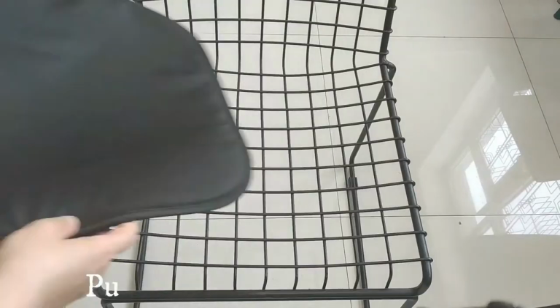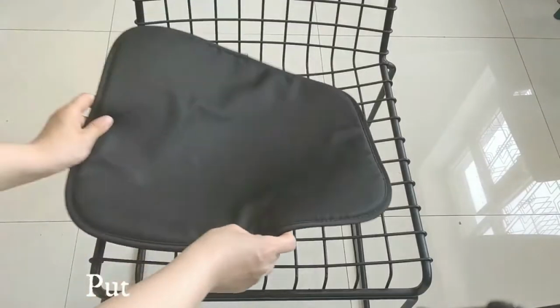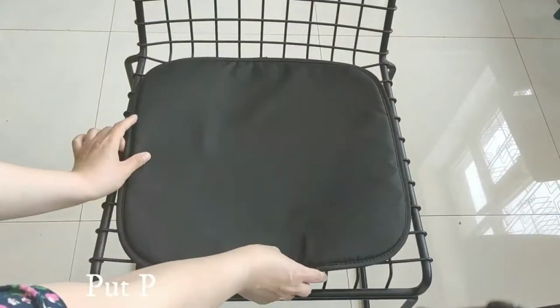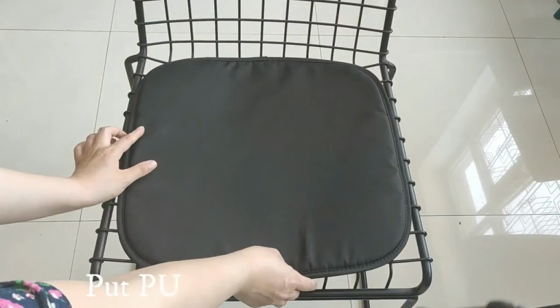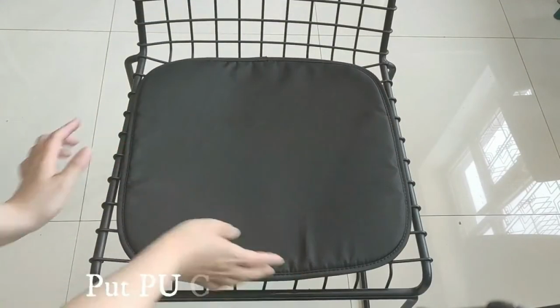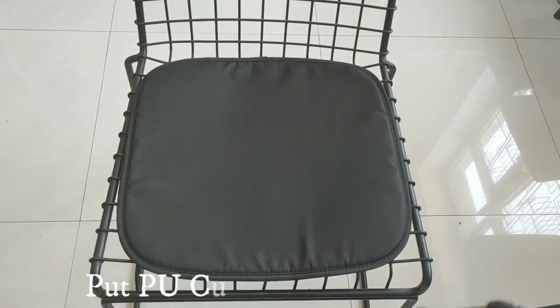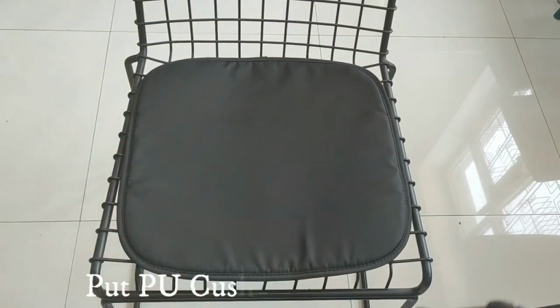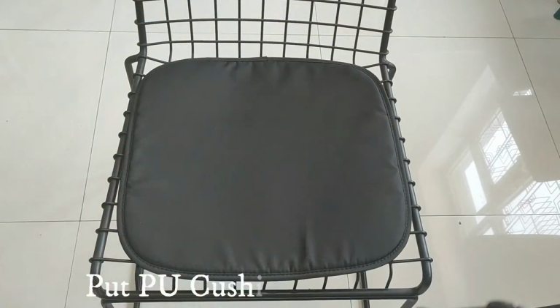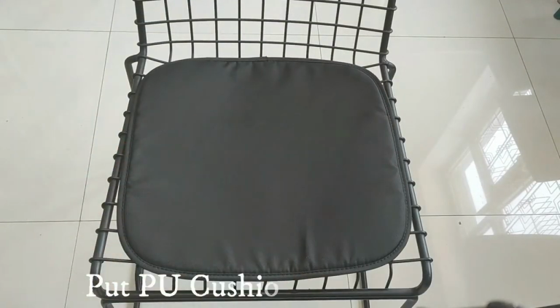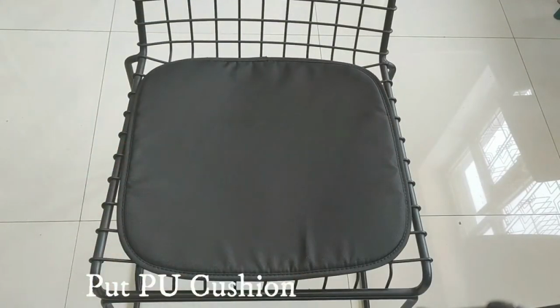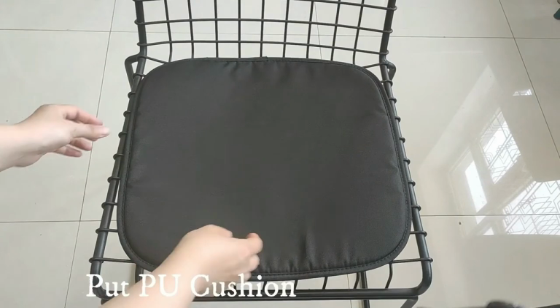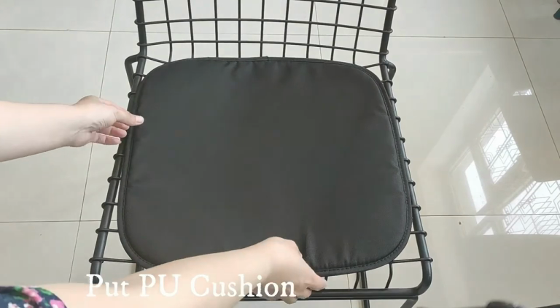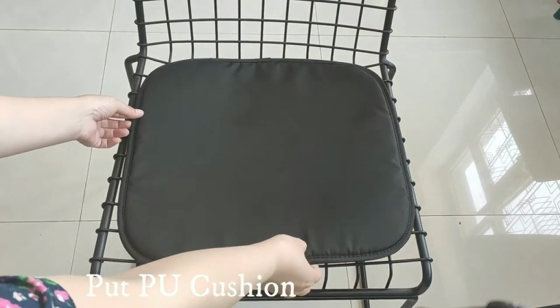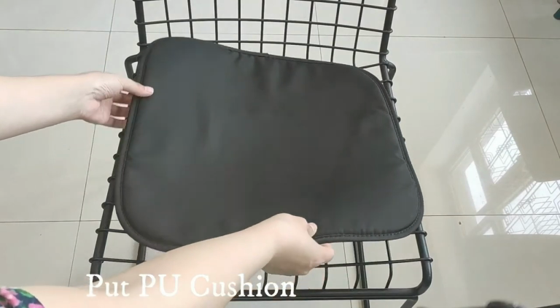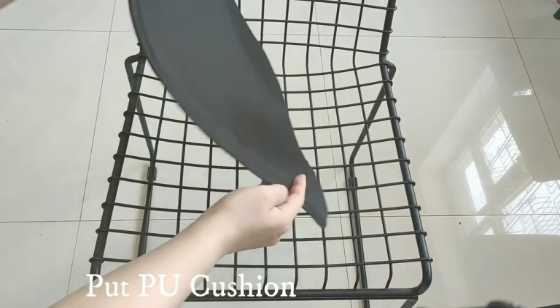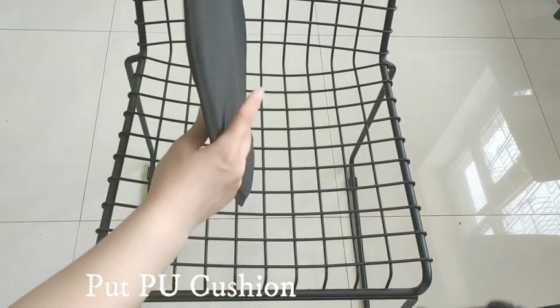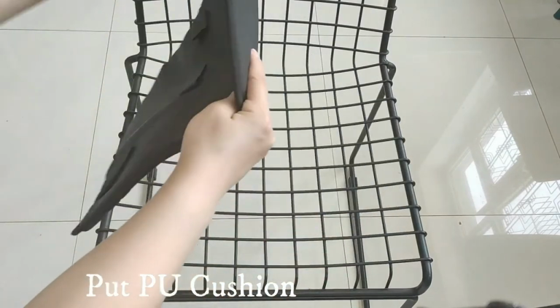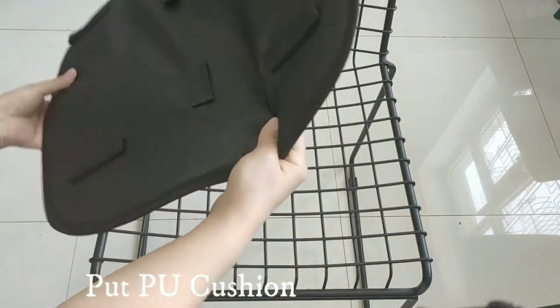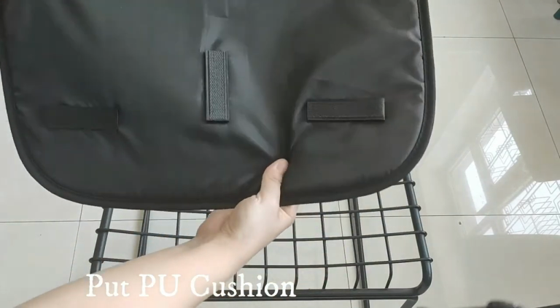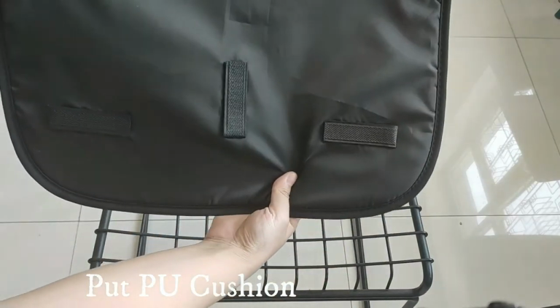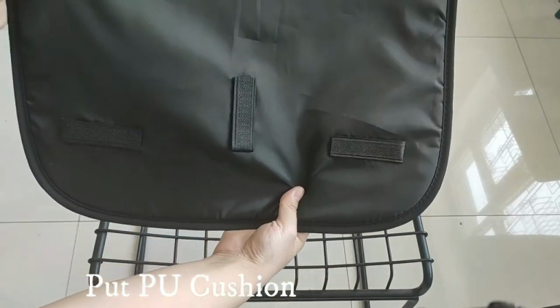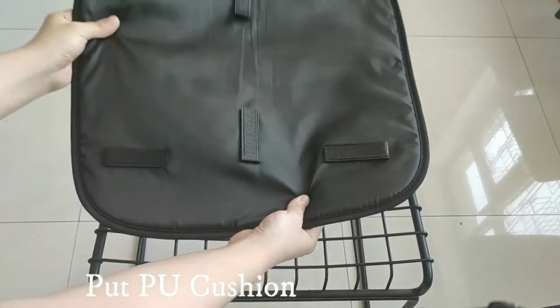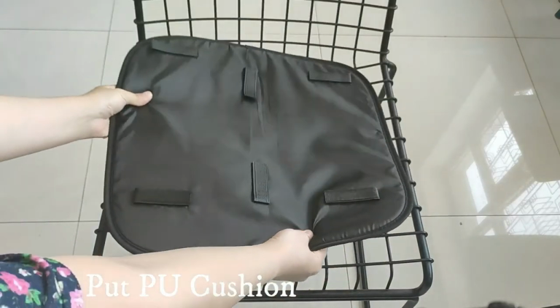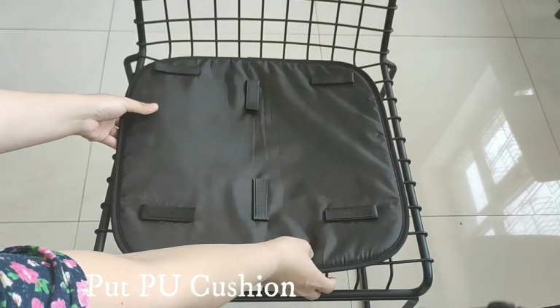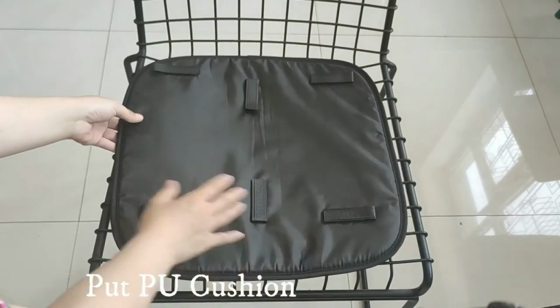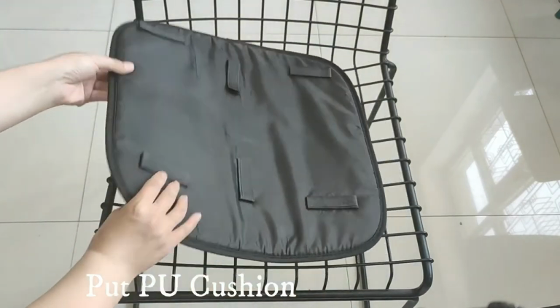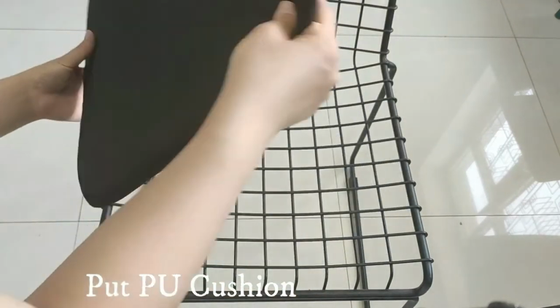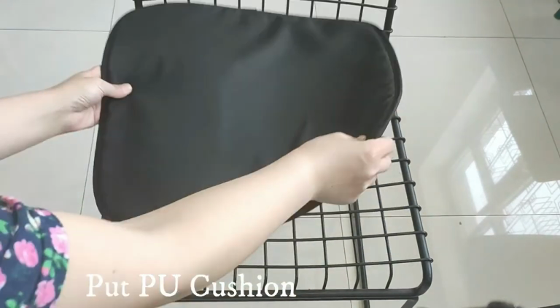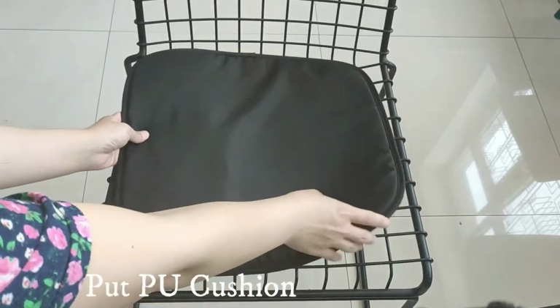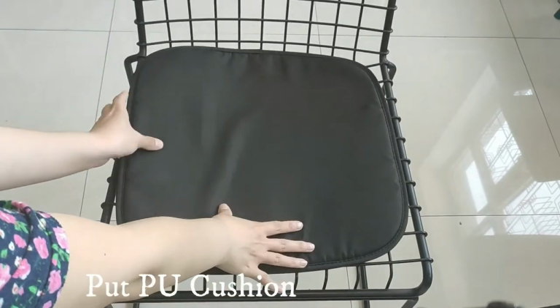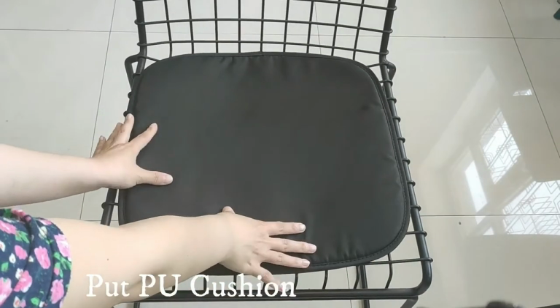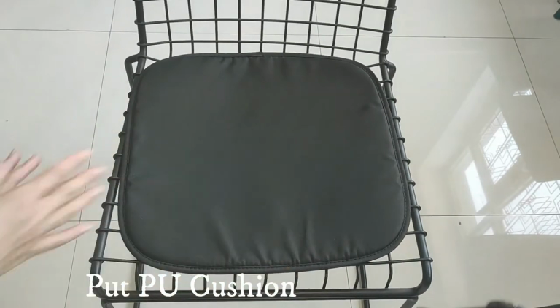Put on a pure cushion which is removable, matching for comfort and style.